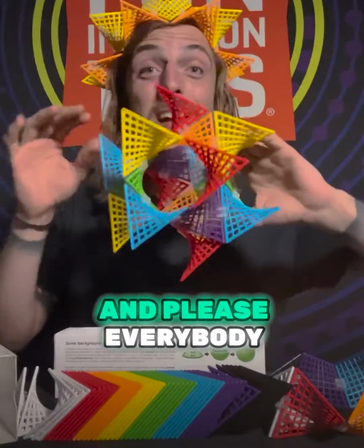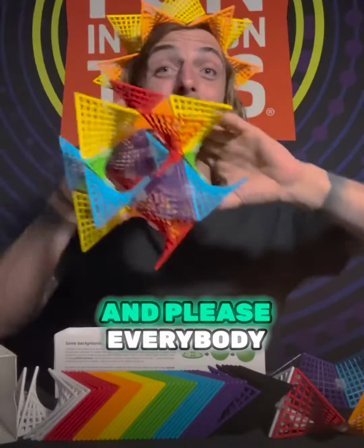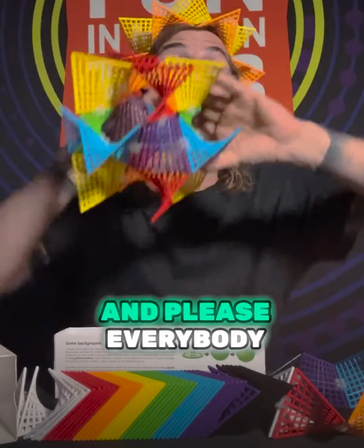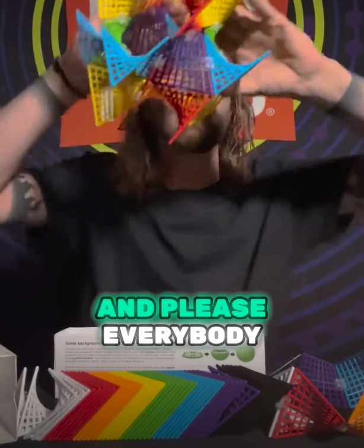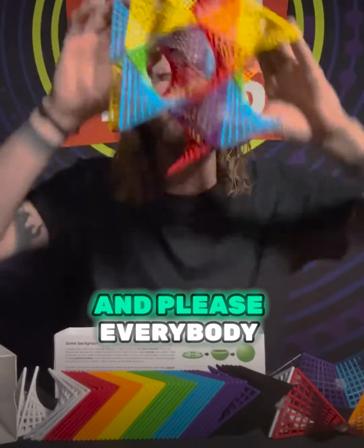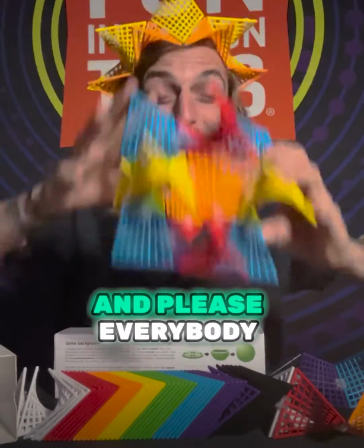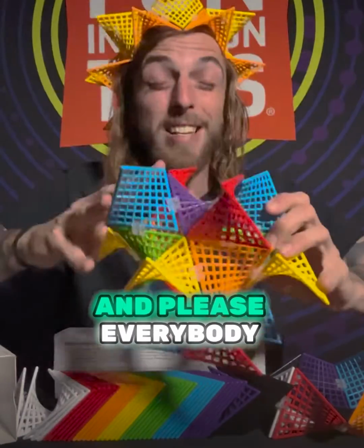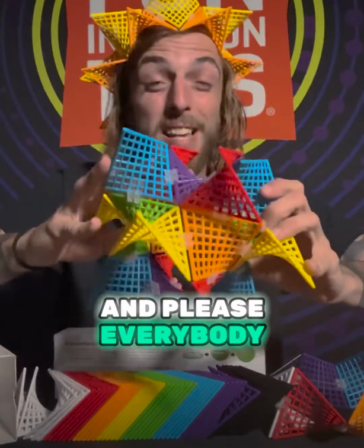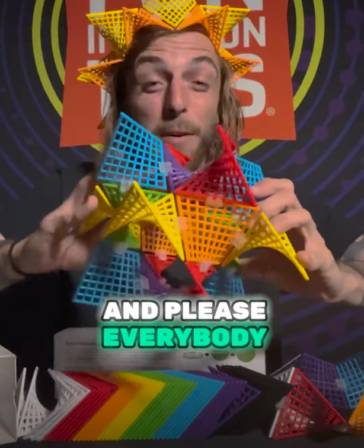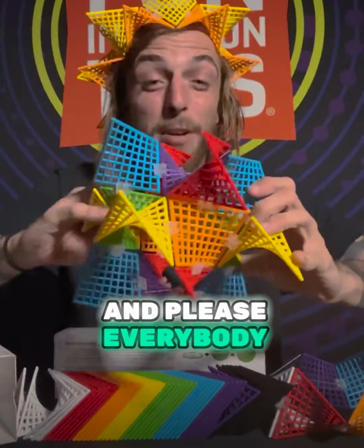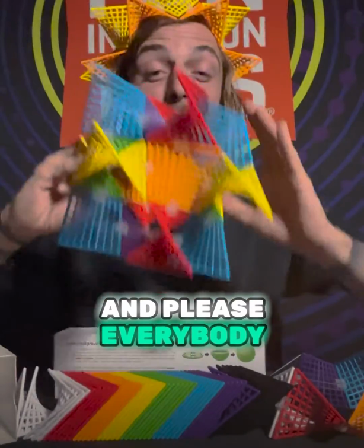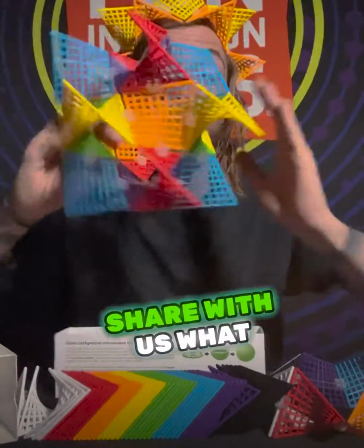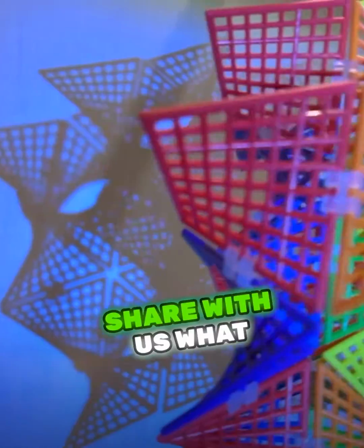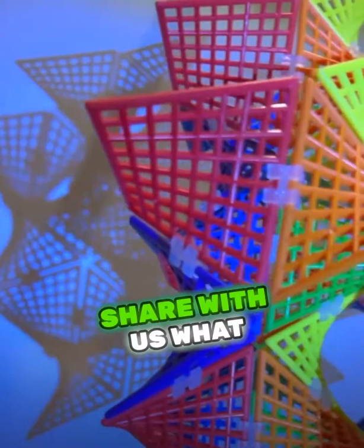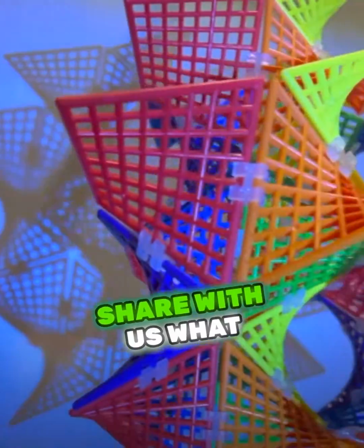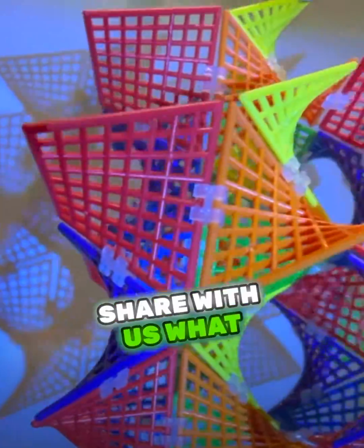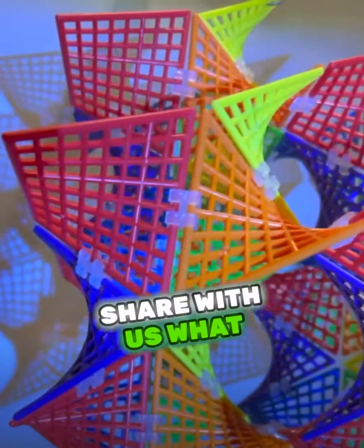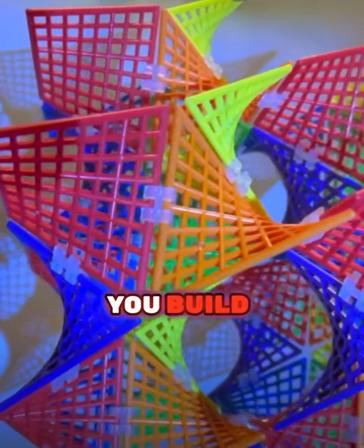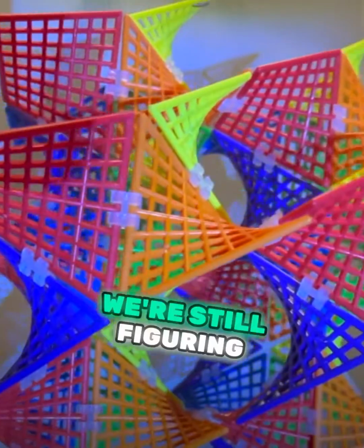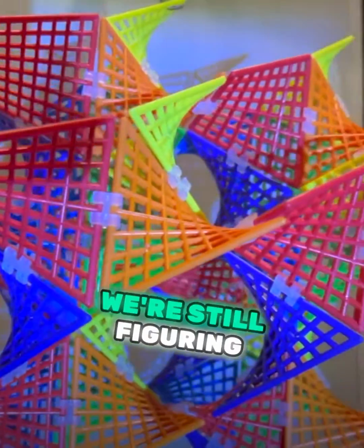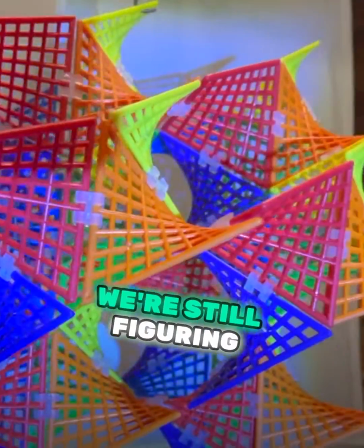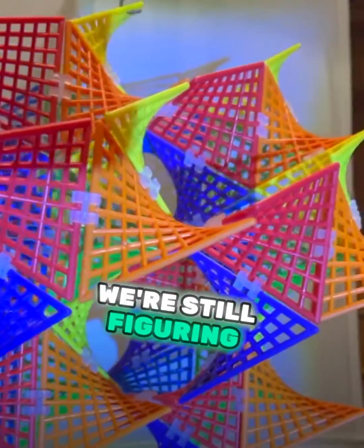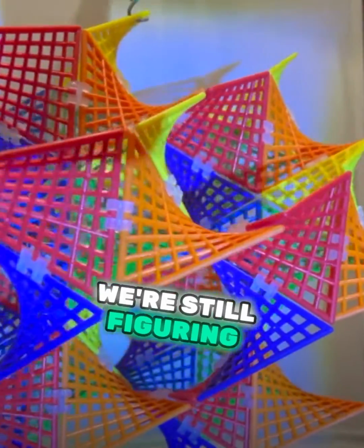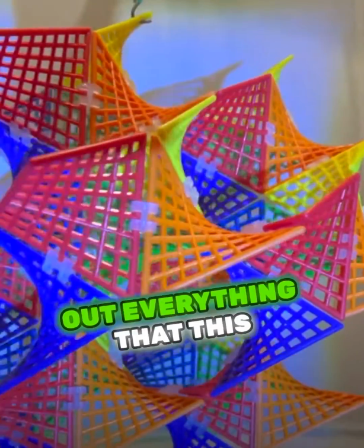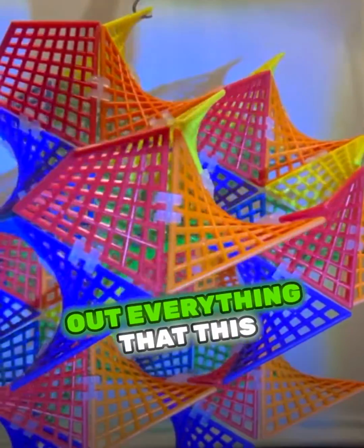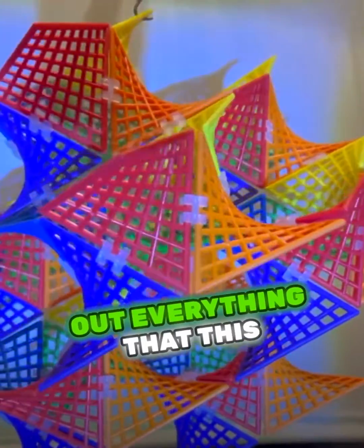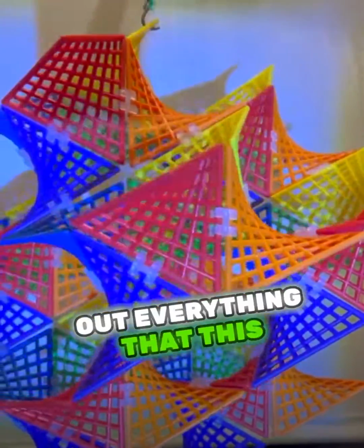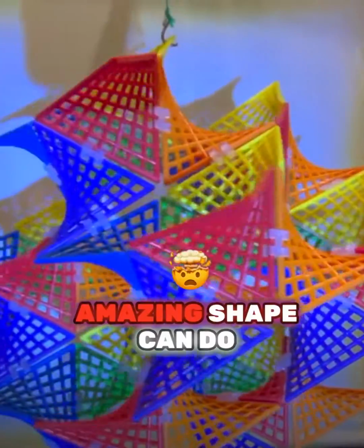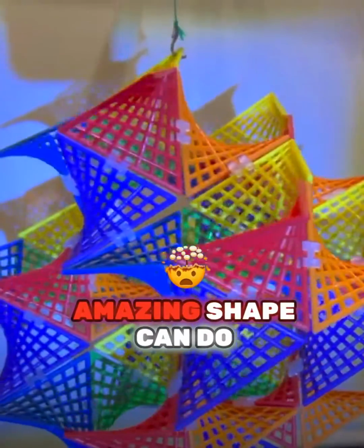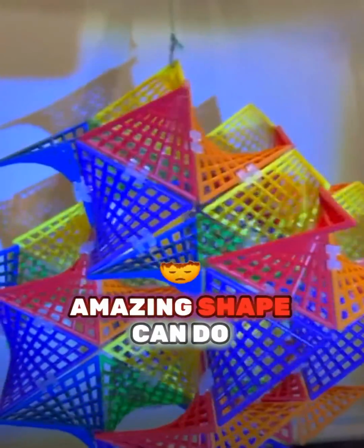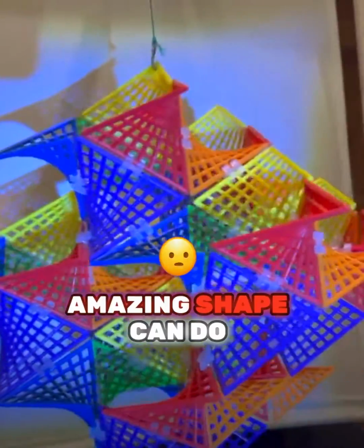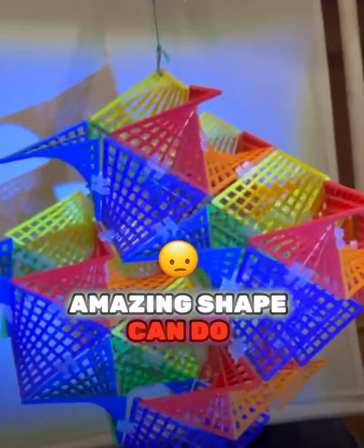Please, everybody, share with us what you build. We're still figuring out everything that this amazing shape can do.